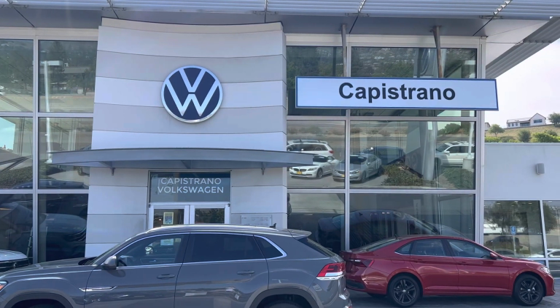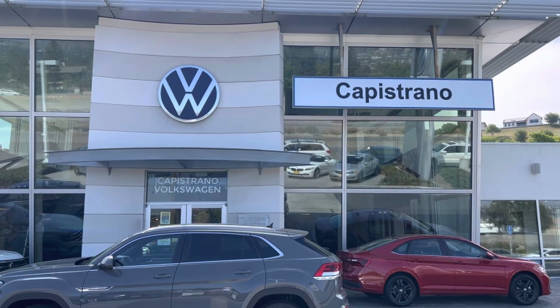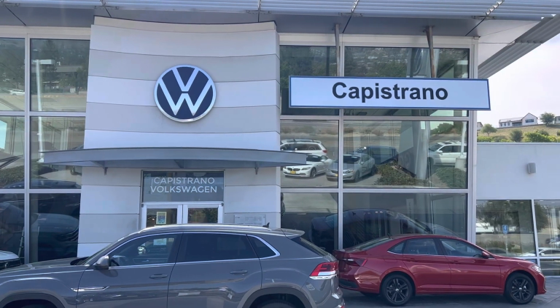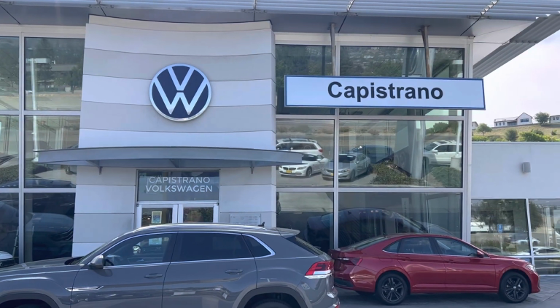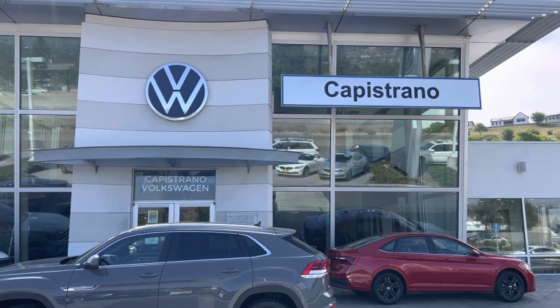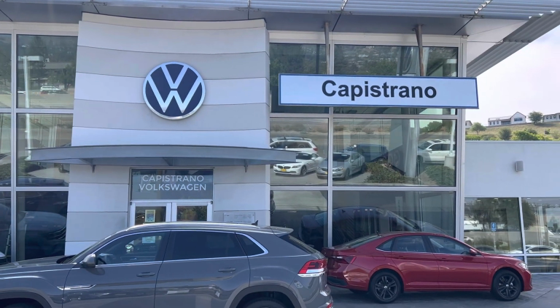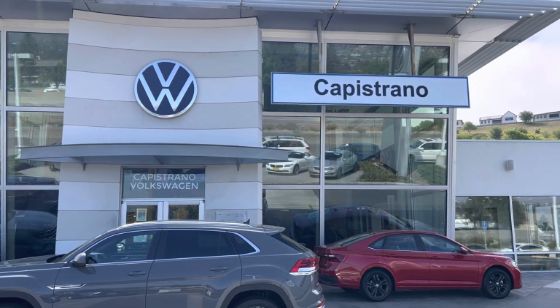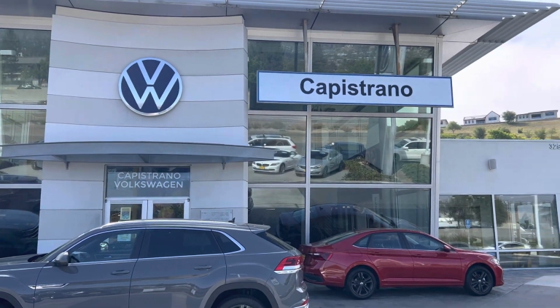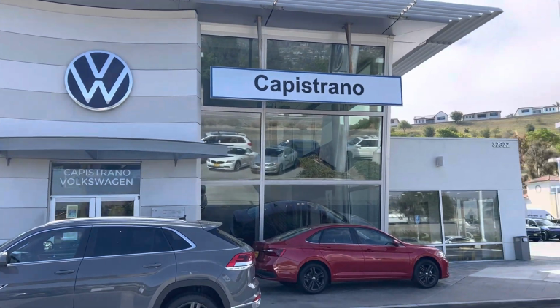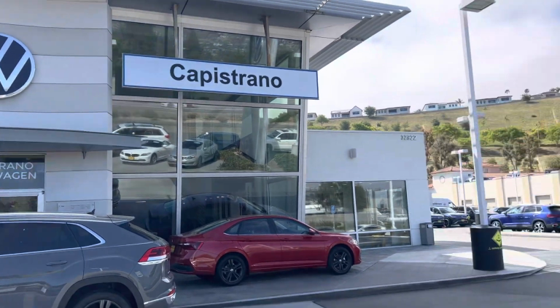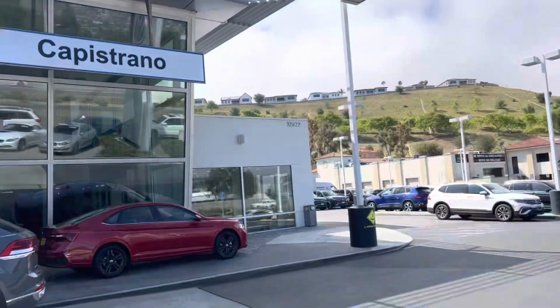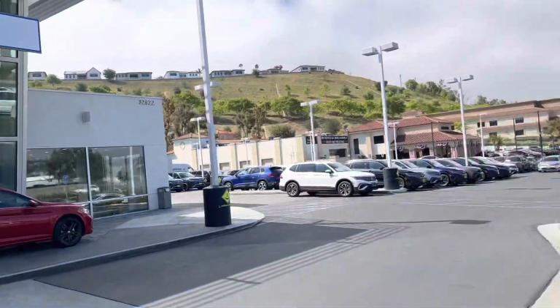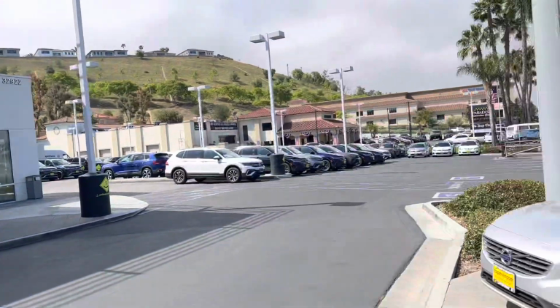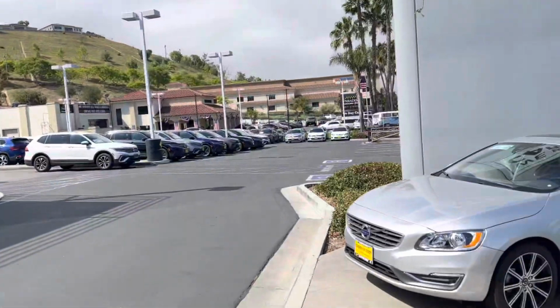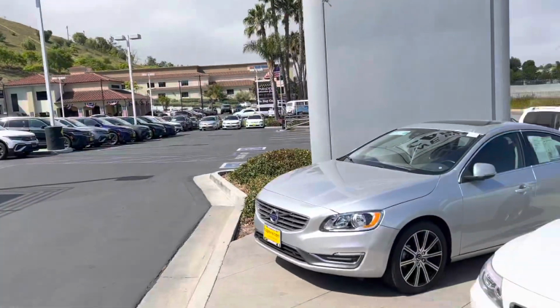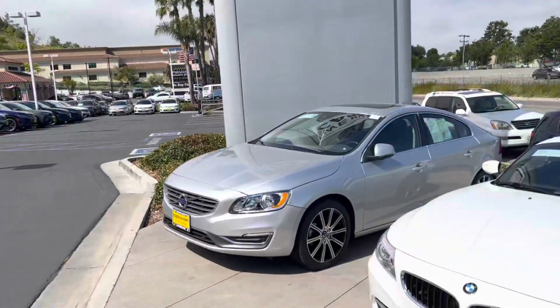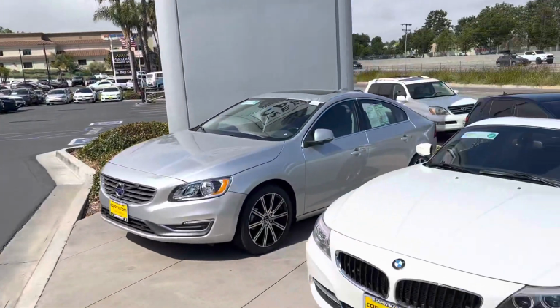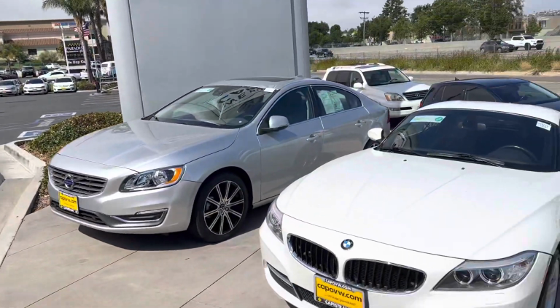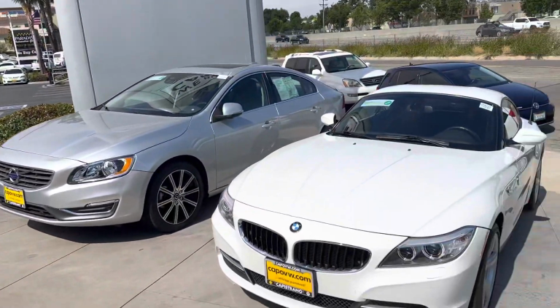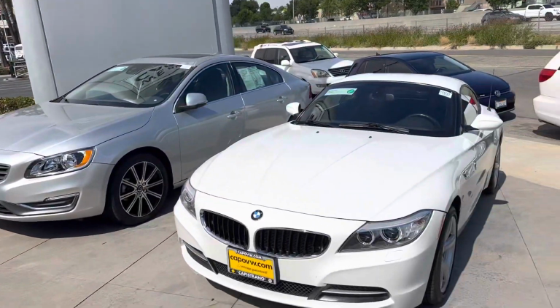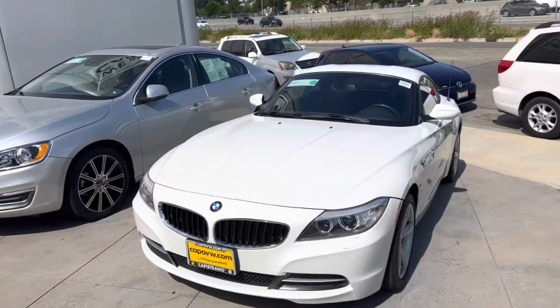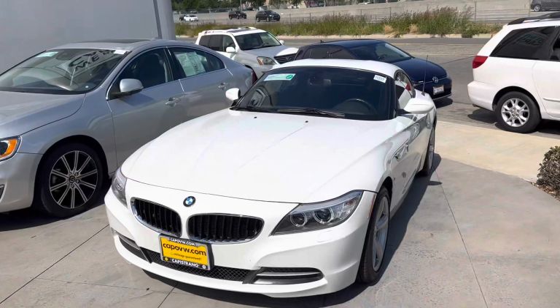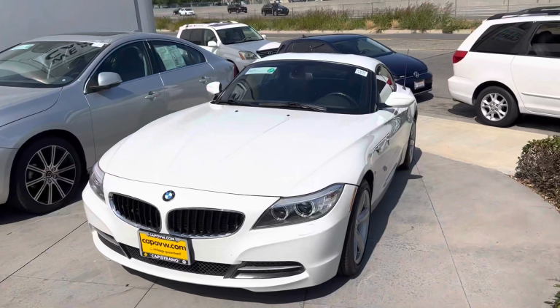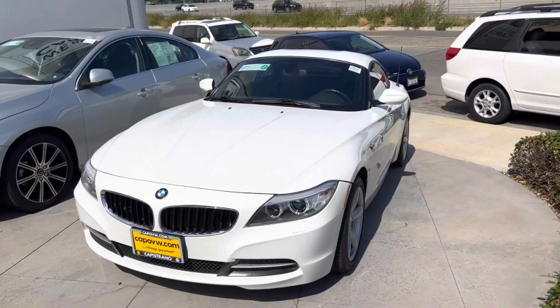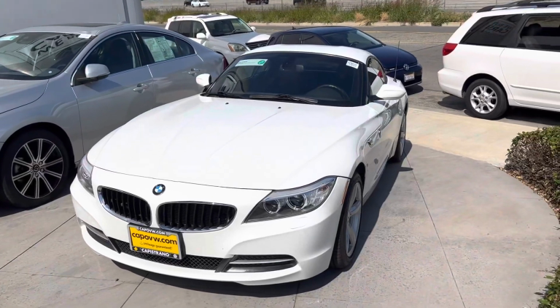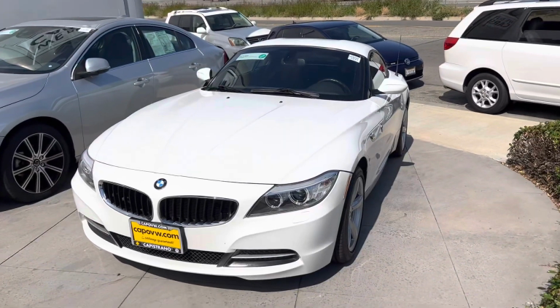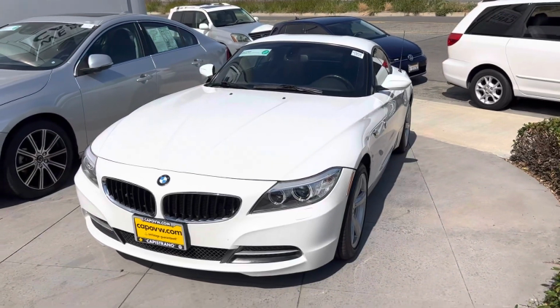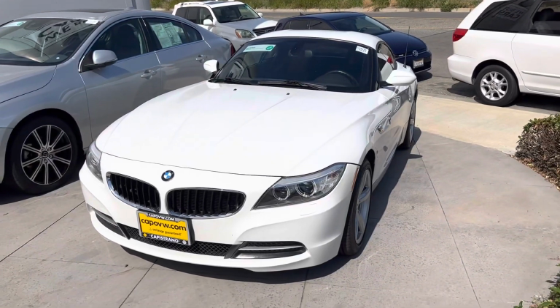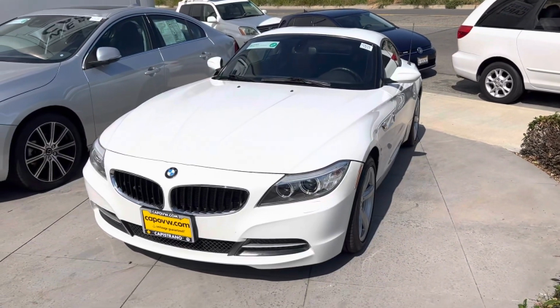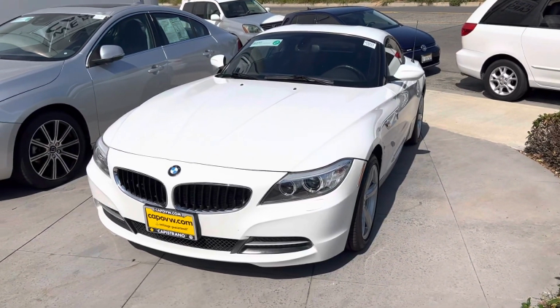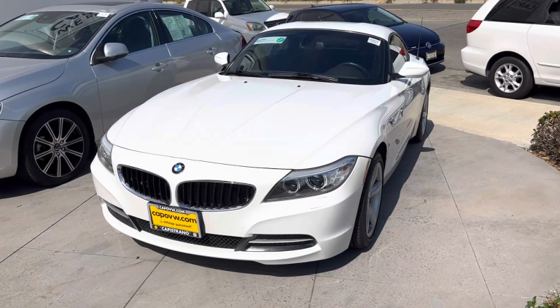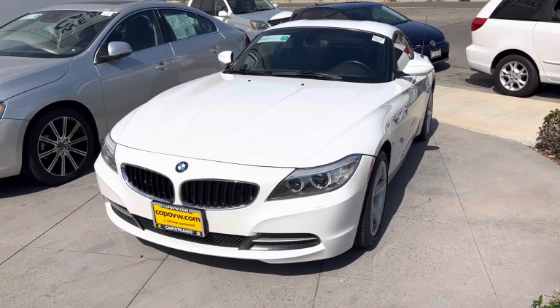Hi, good morning, Justin. Chuck here at Capistrano Volkswagen. Justin, I want to give you a look at the Z4 BMW.